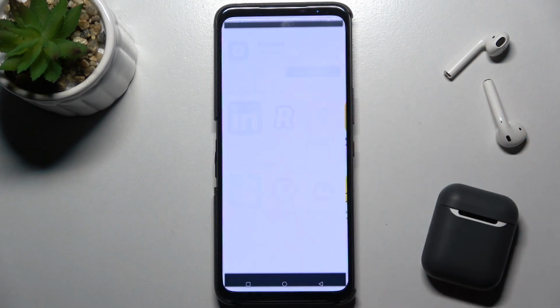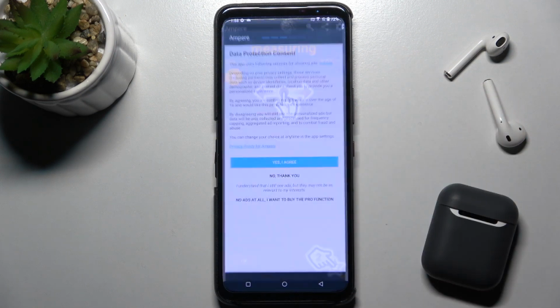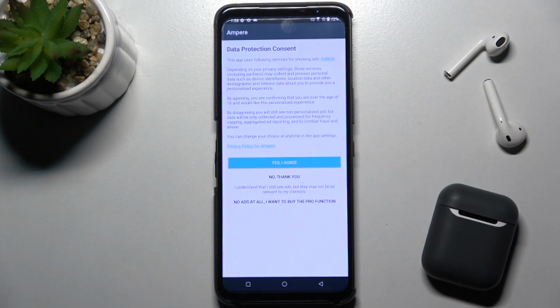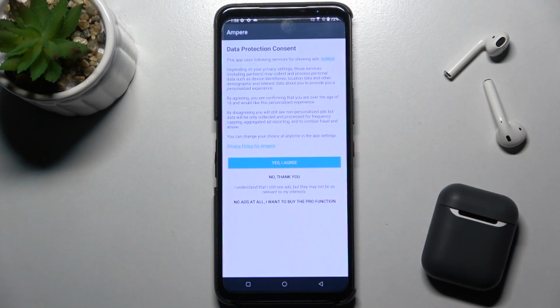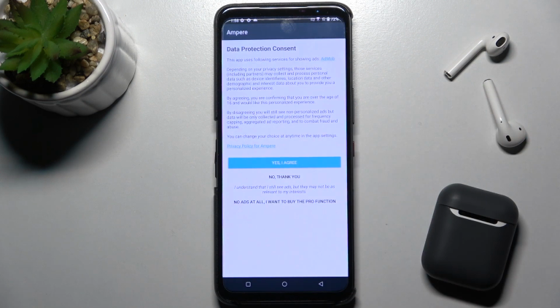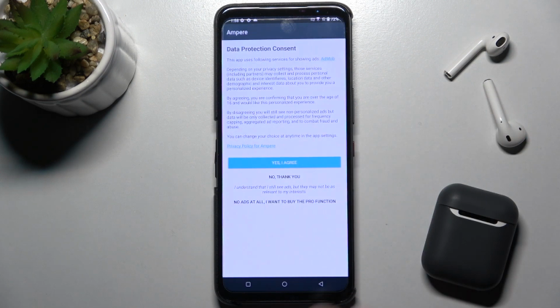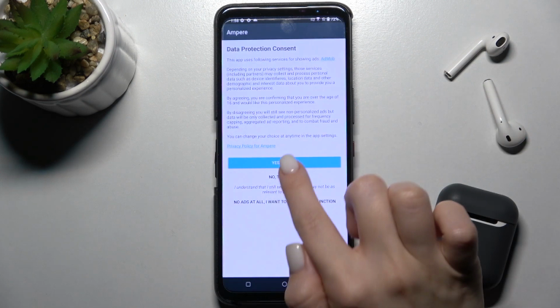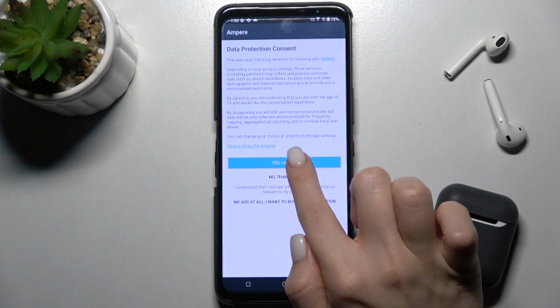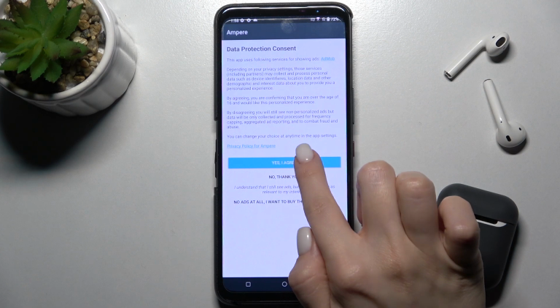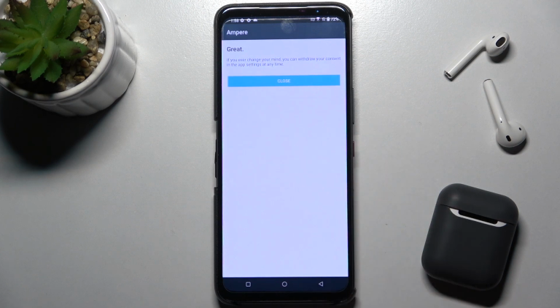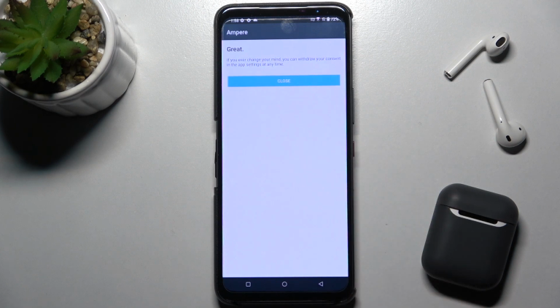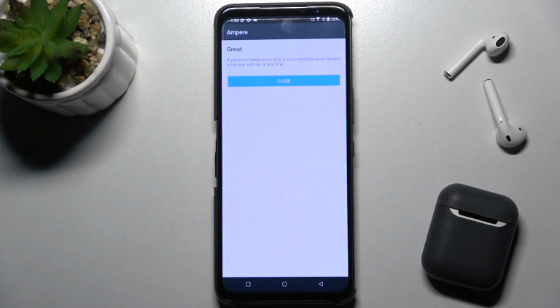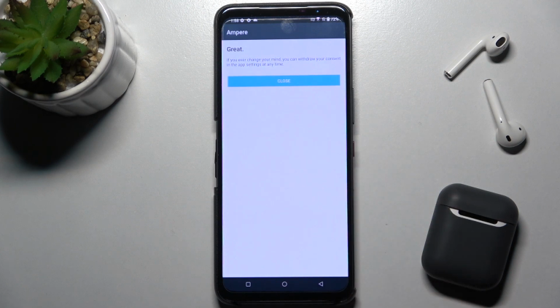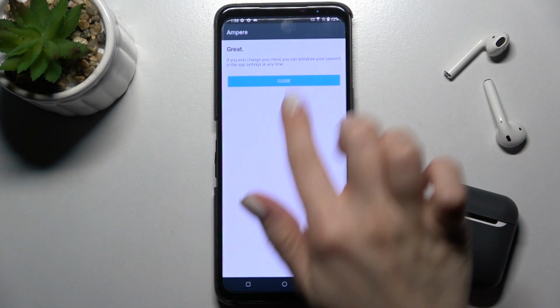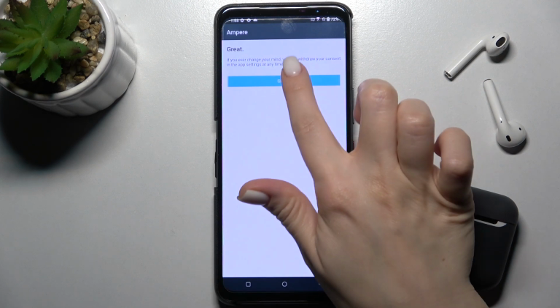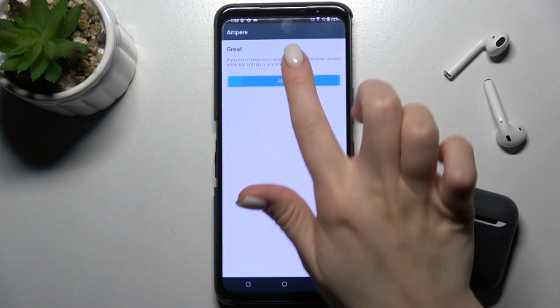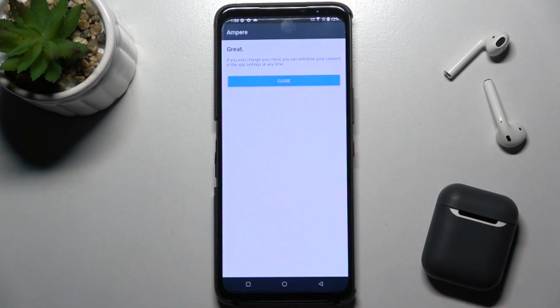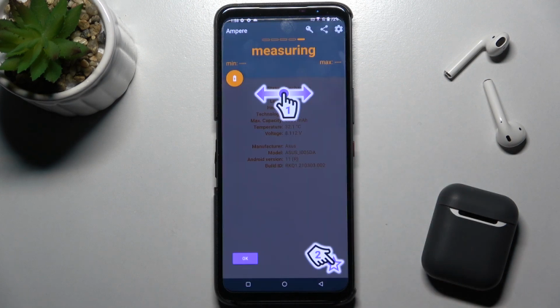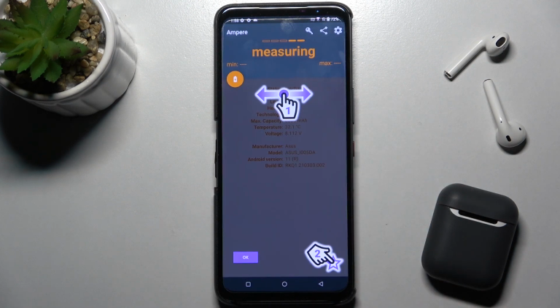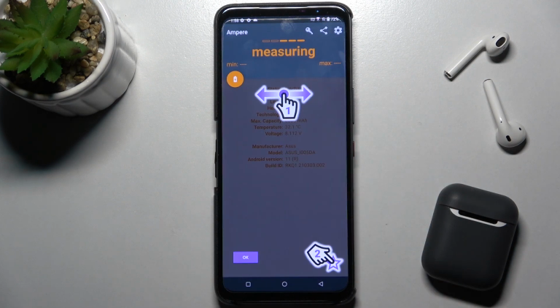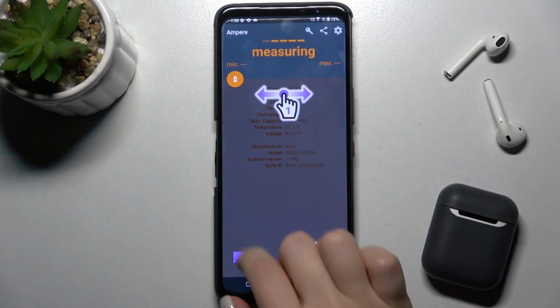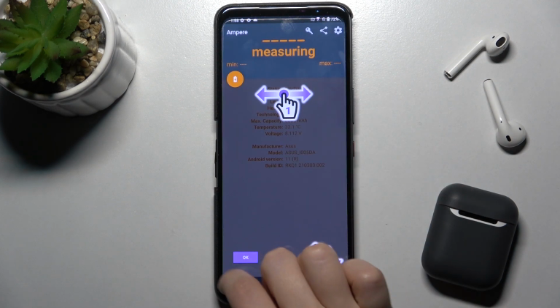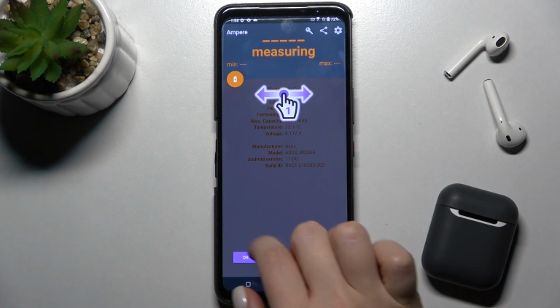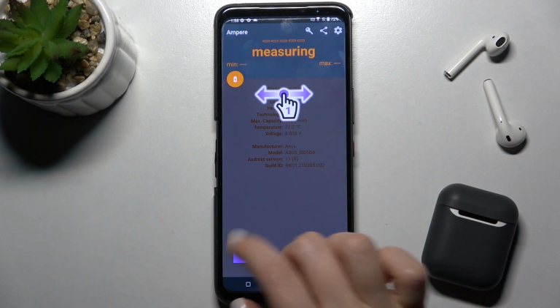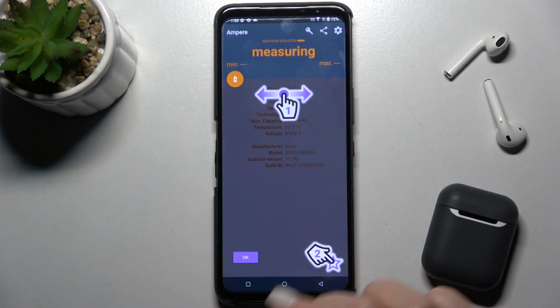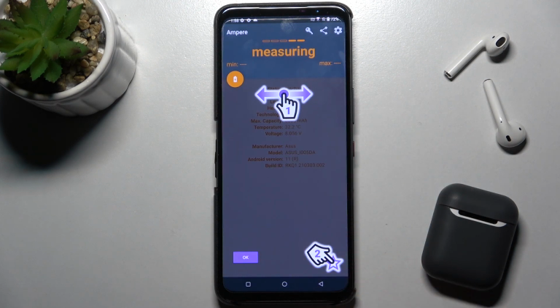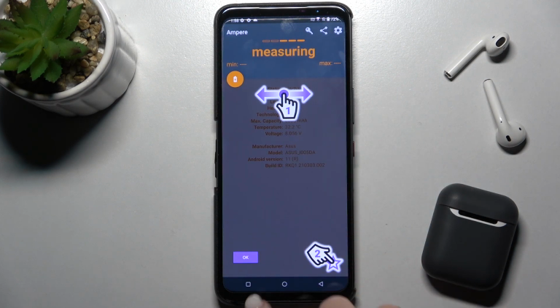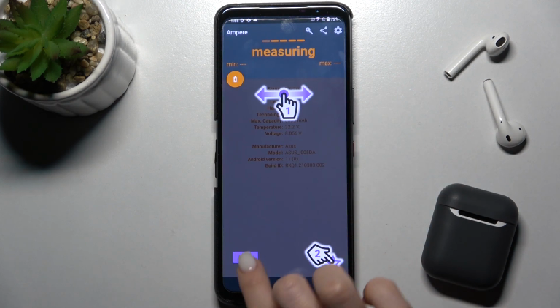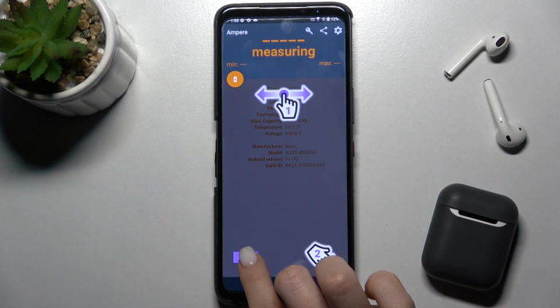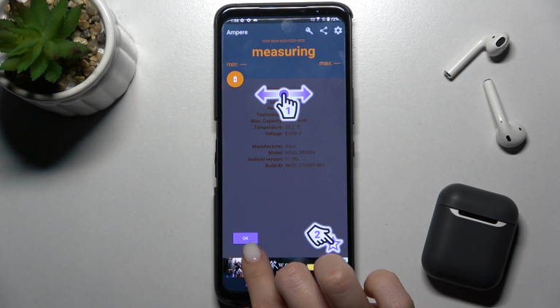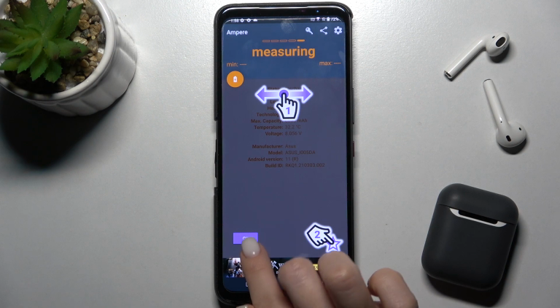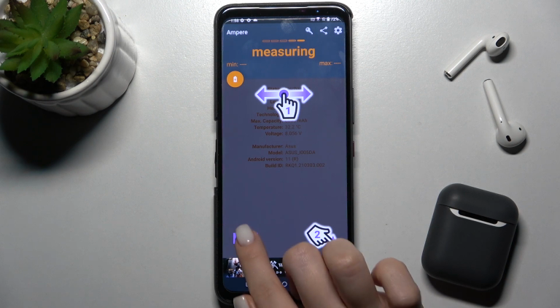Now just open the app, click yes I agree, click close and on the left down corner tap ok.